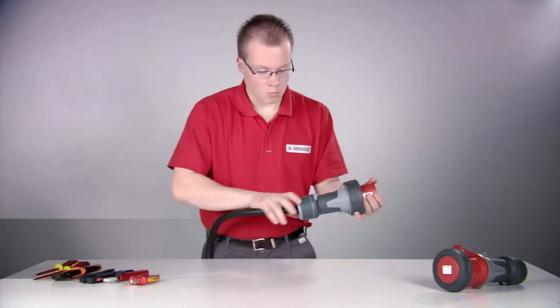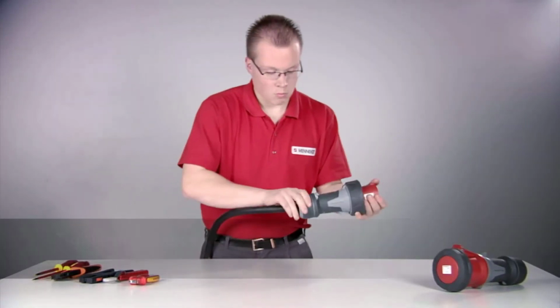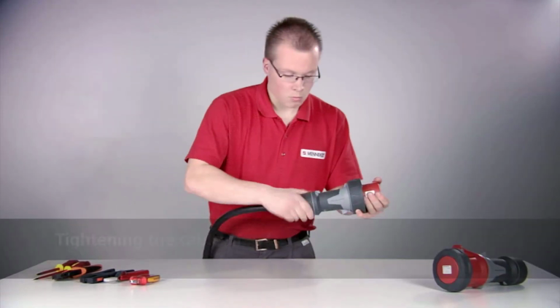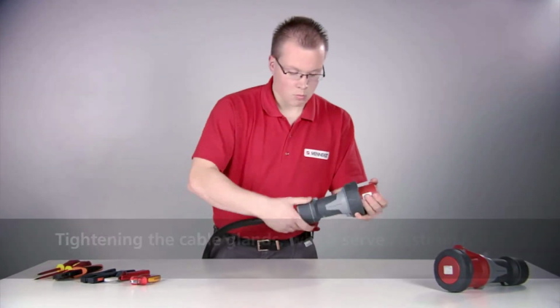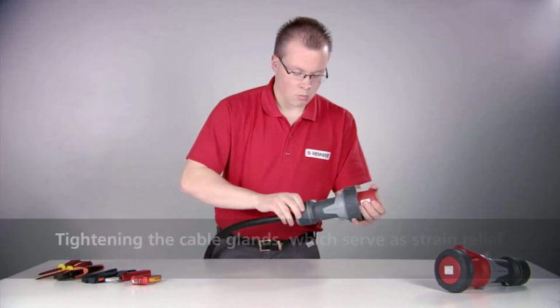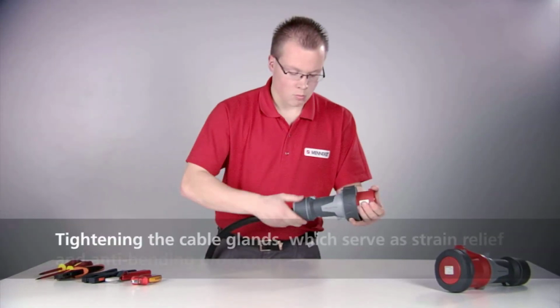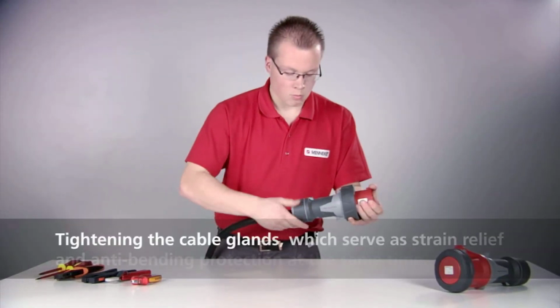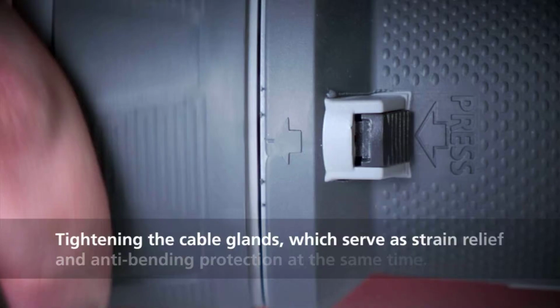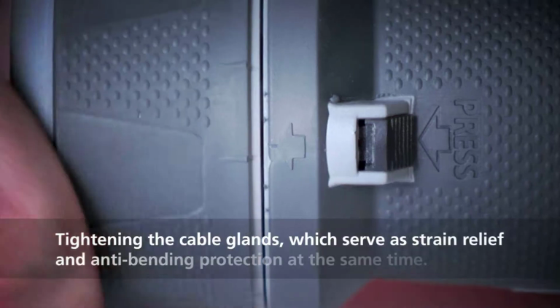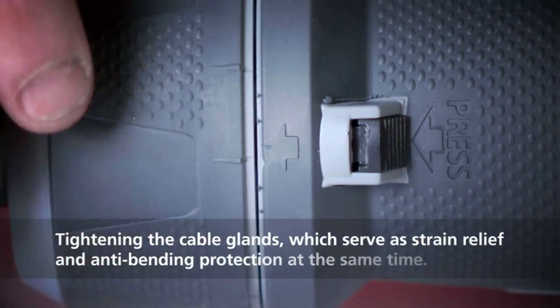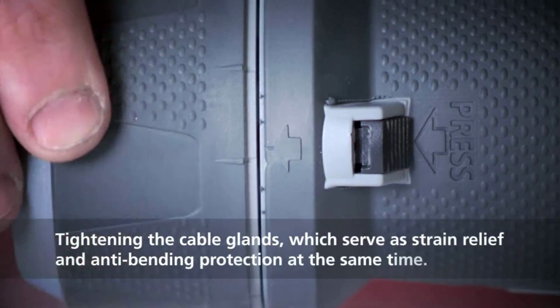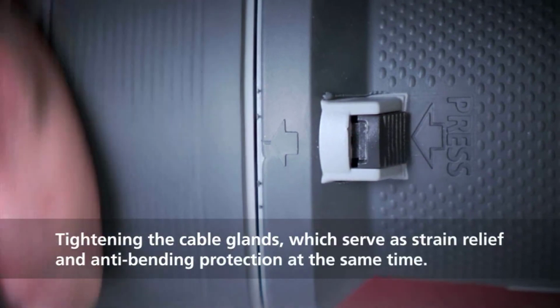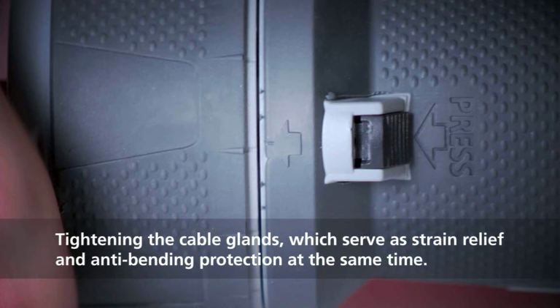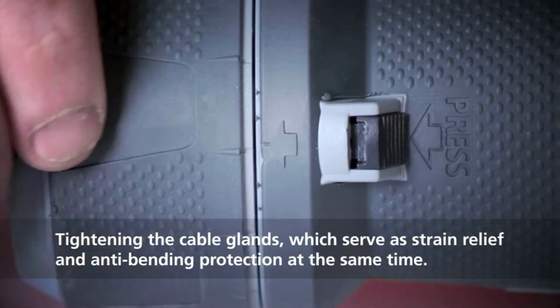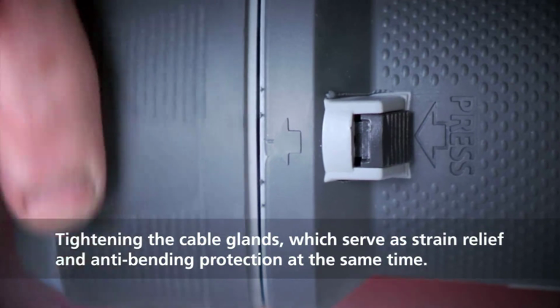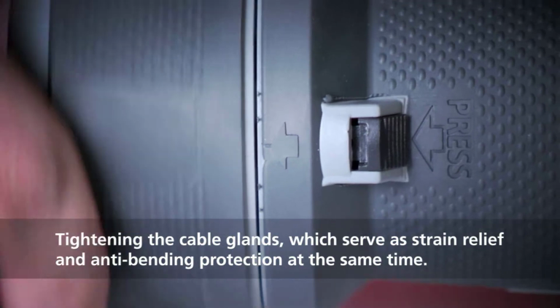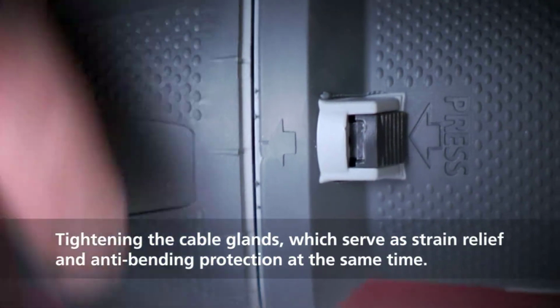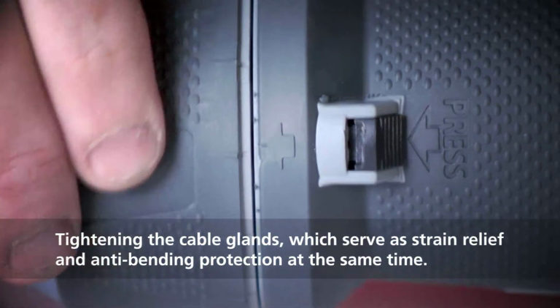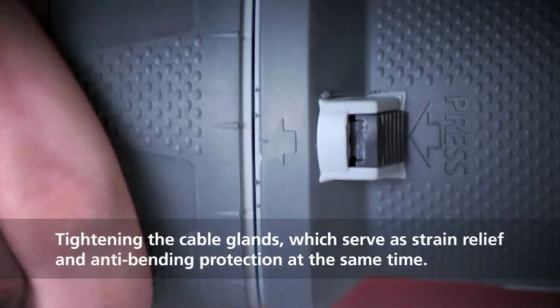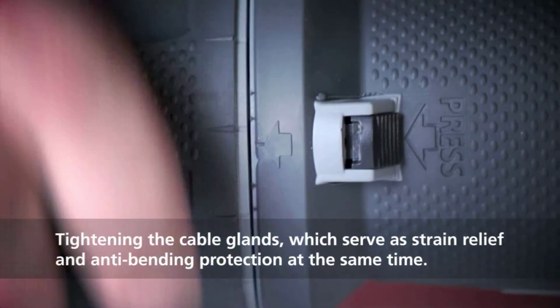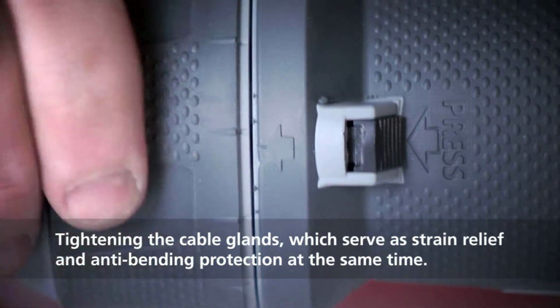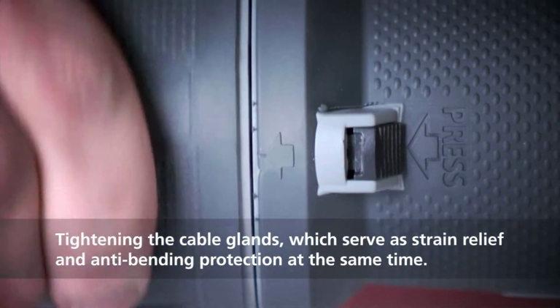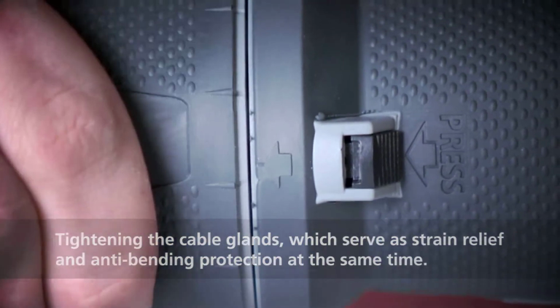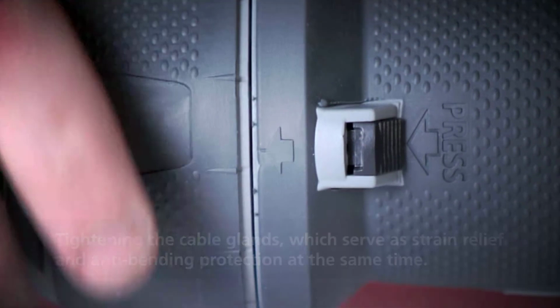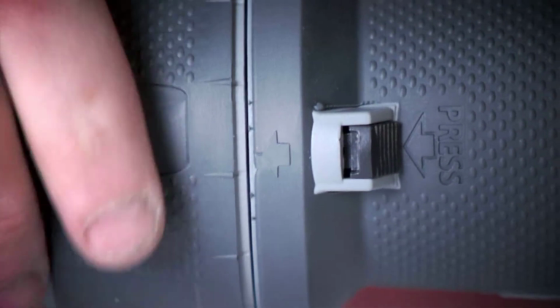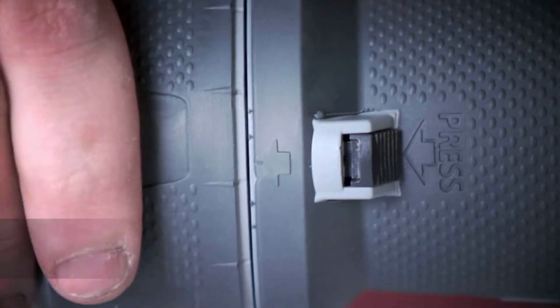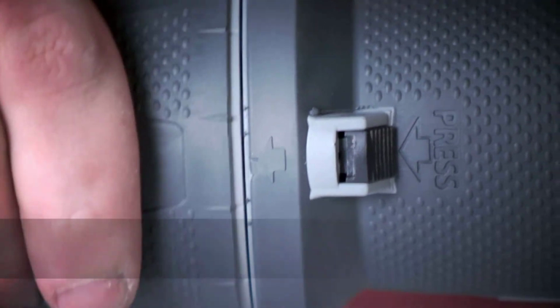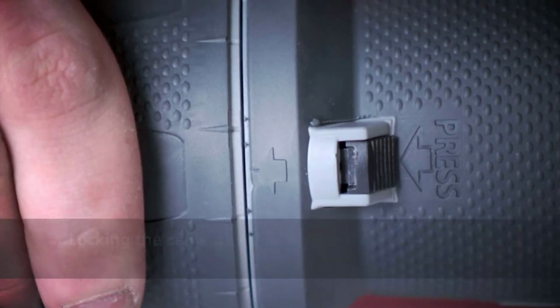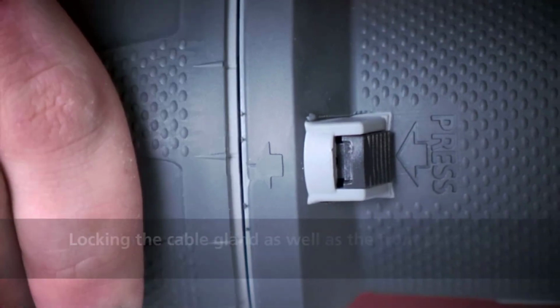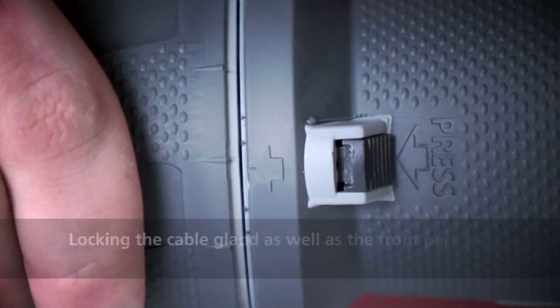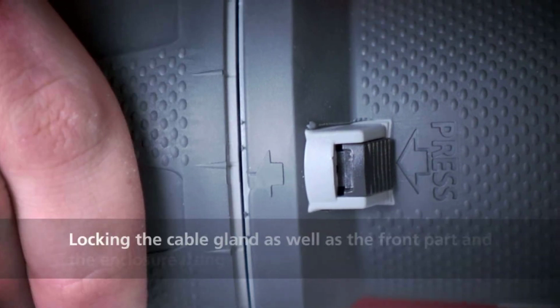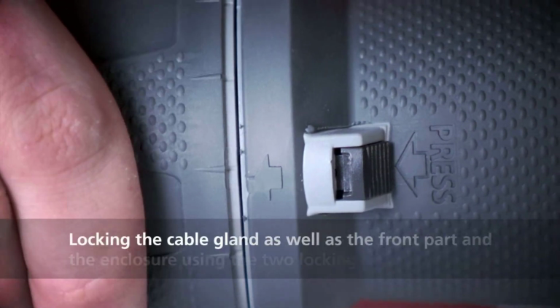Tighten the cable gland. This also serves as strain relief and anti-bending protection.